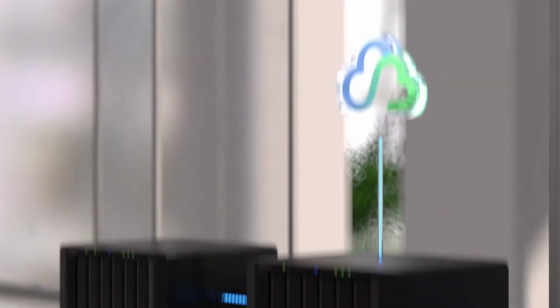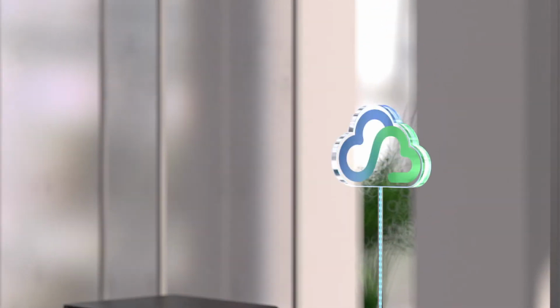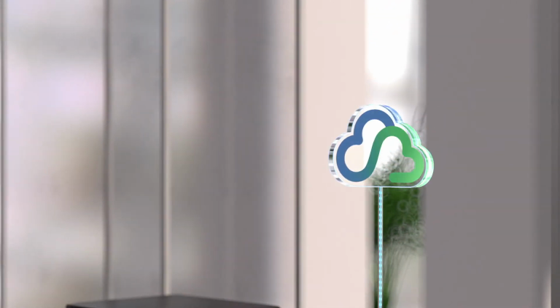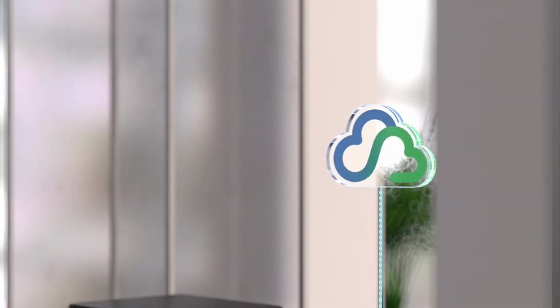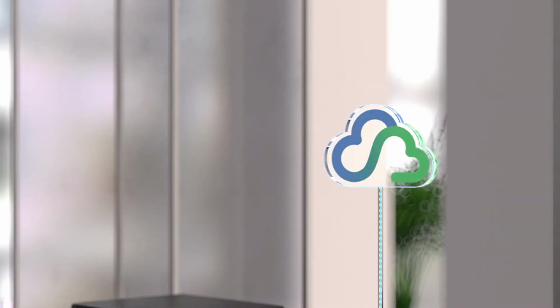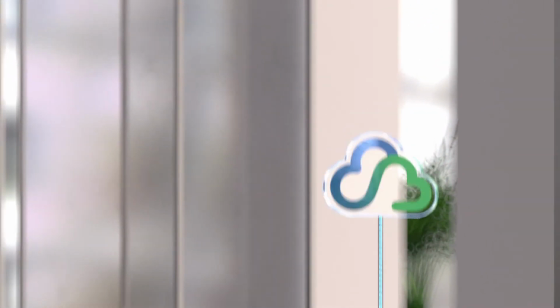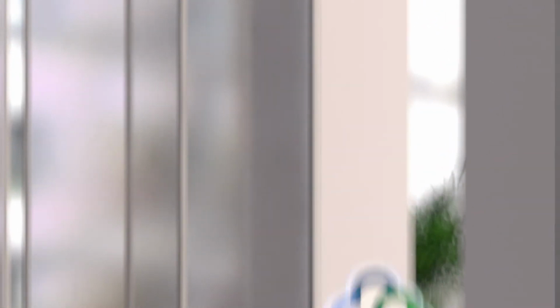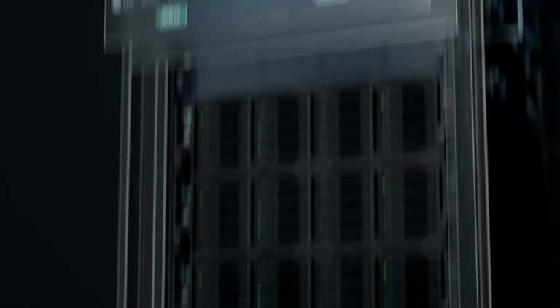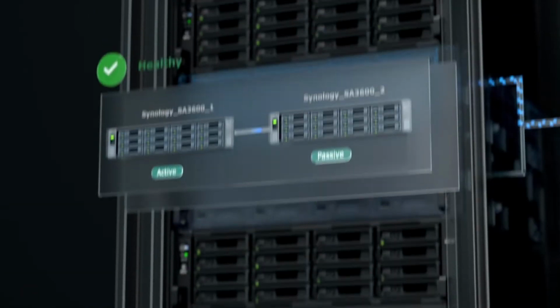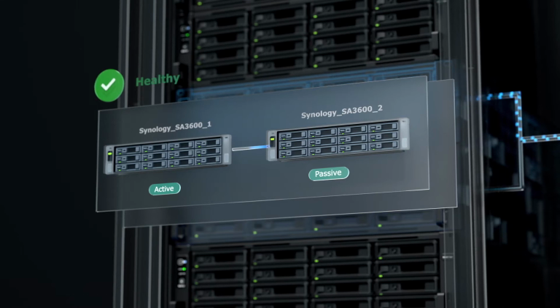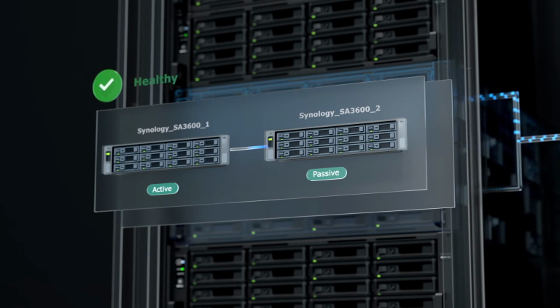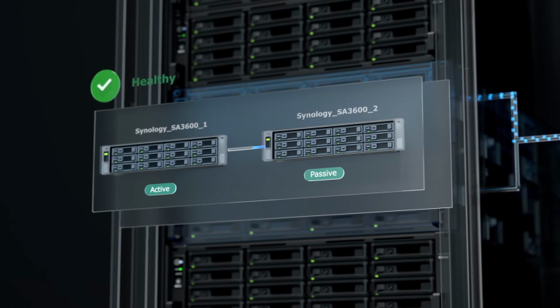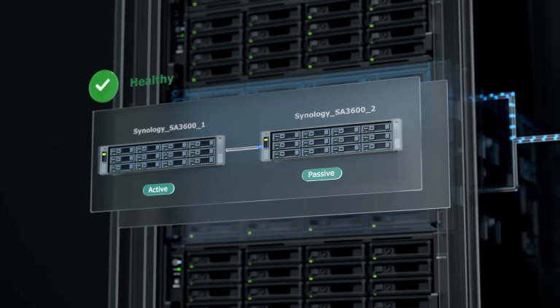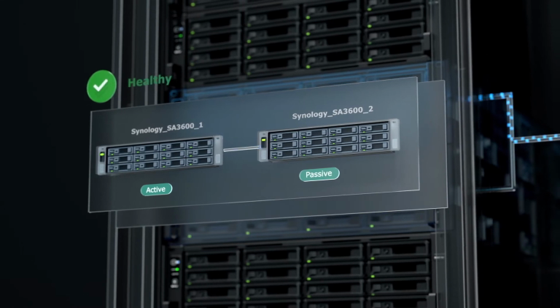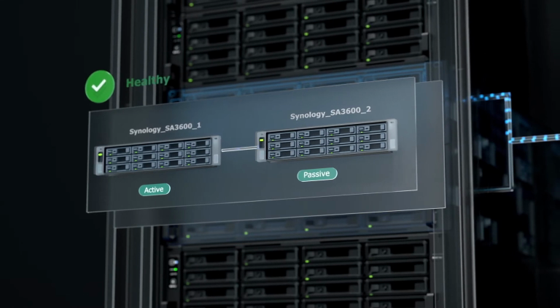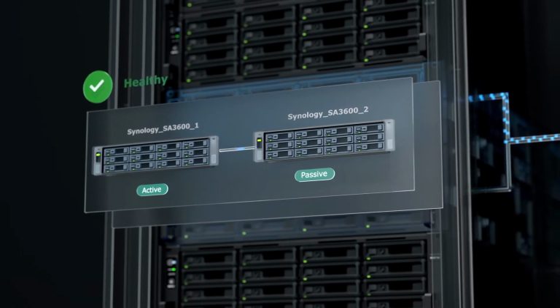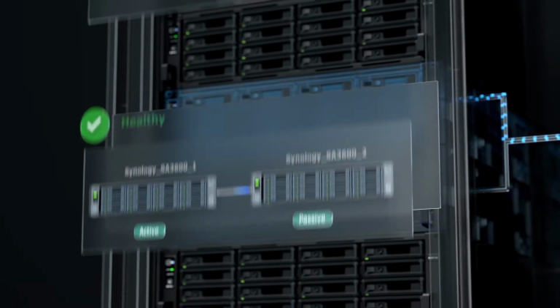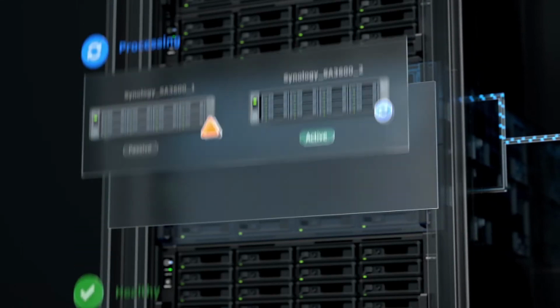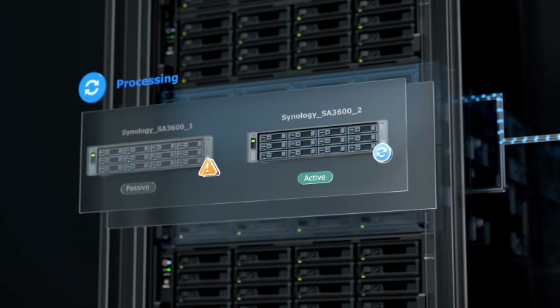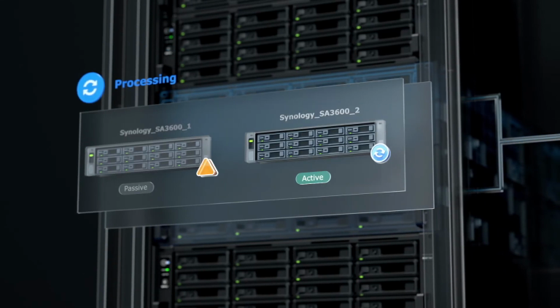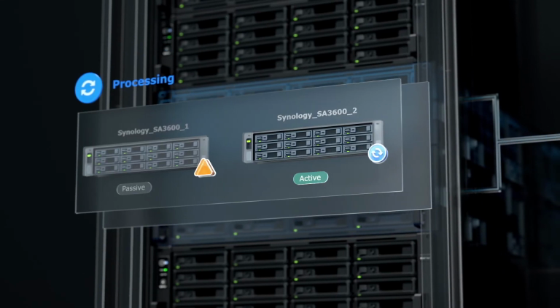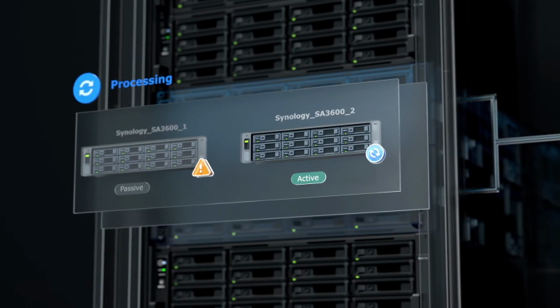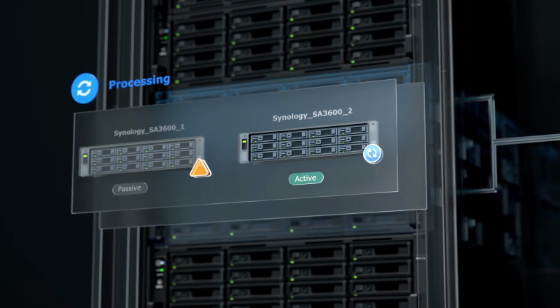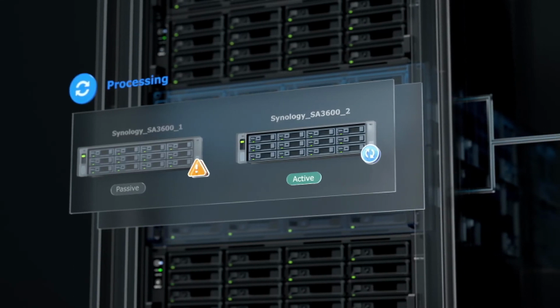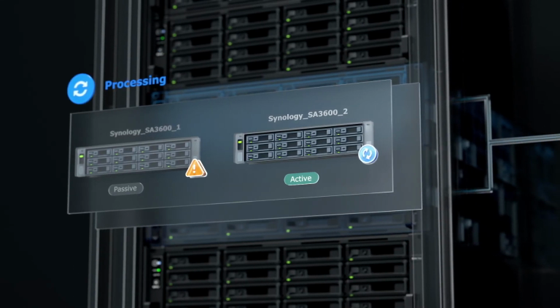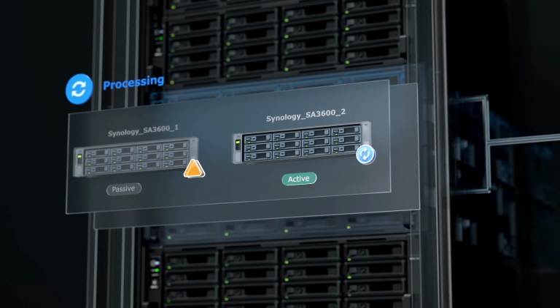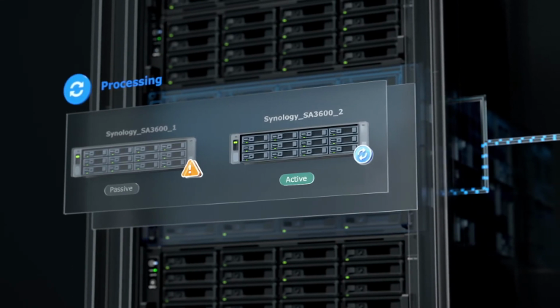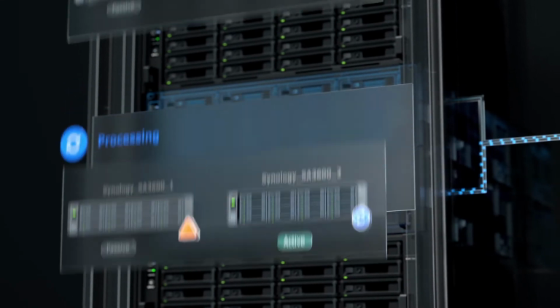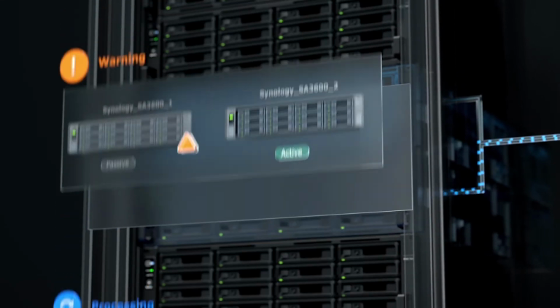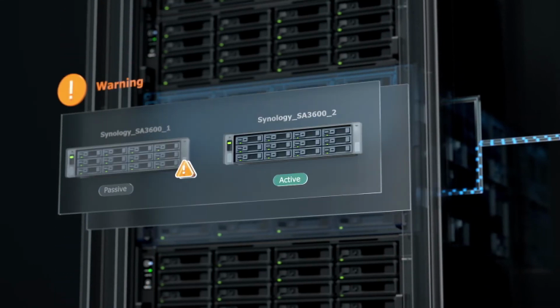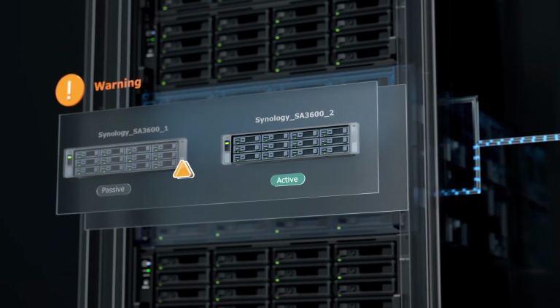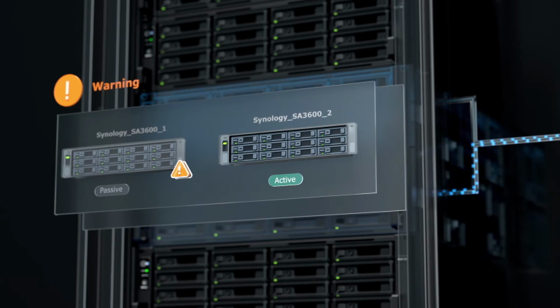Yes, the whole thing. For service continuity, Synology High Availability is more reliable and faster at handling failovers.